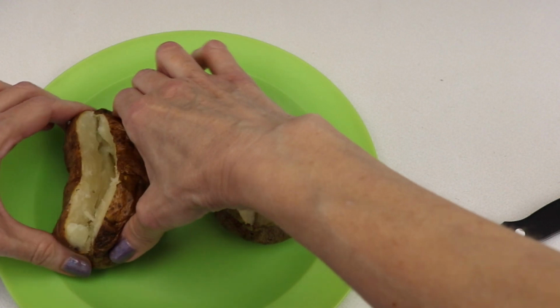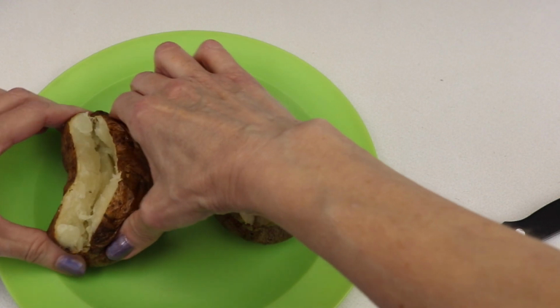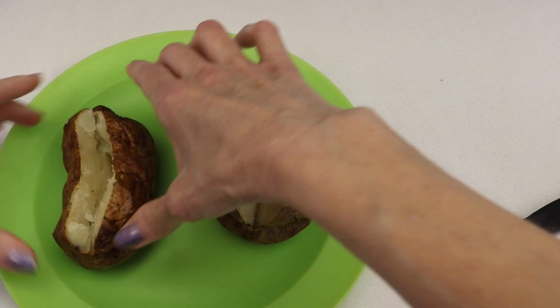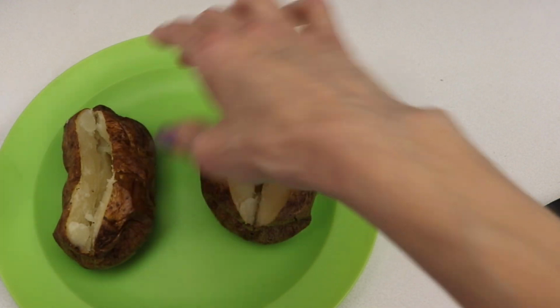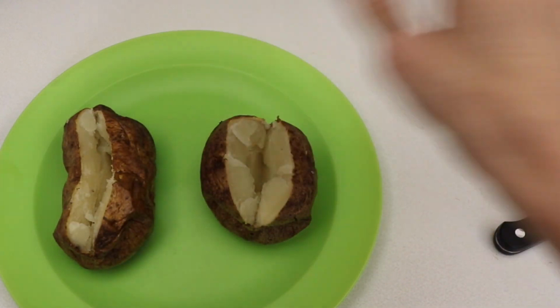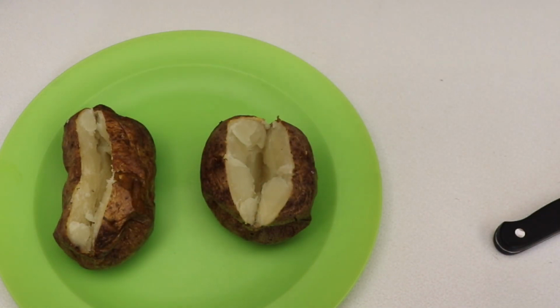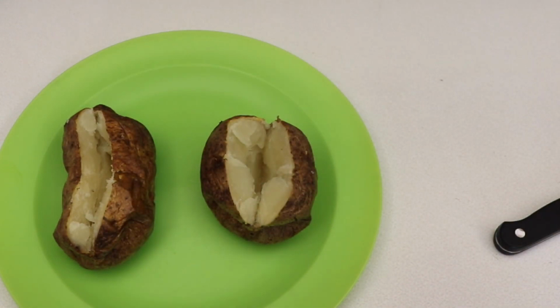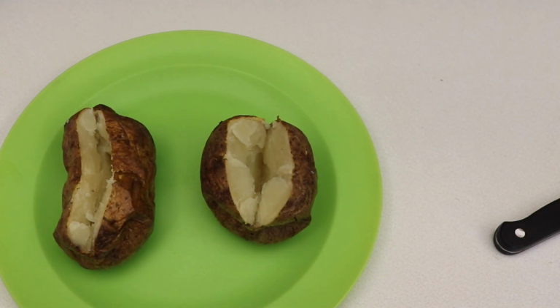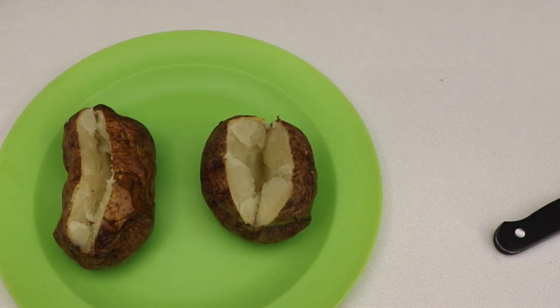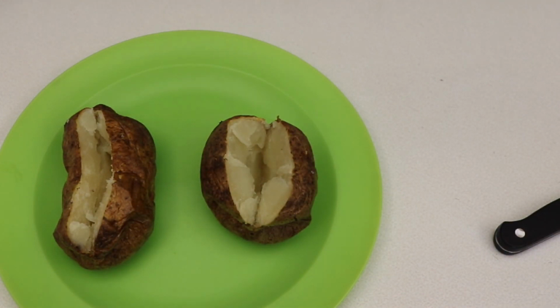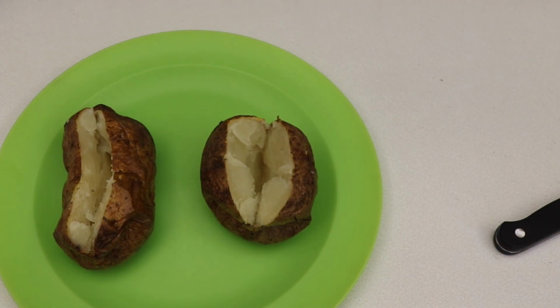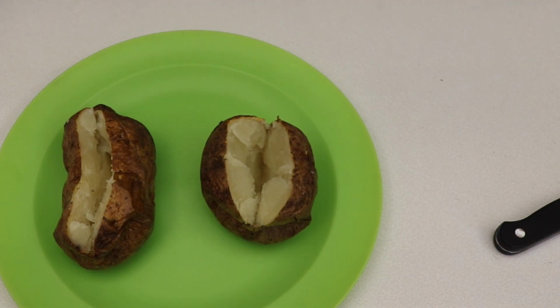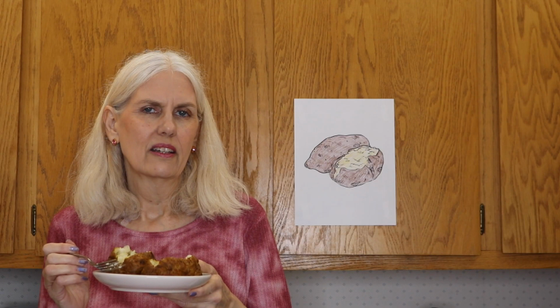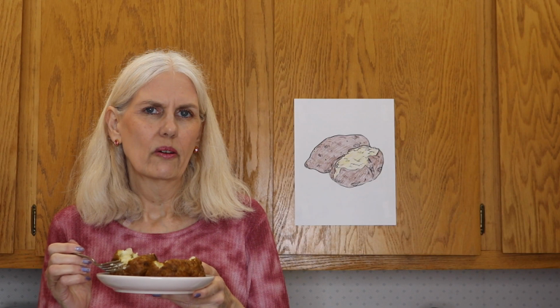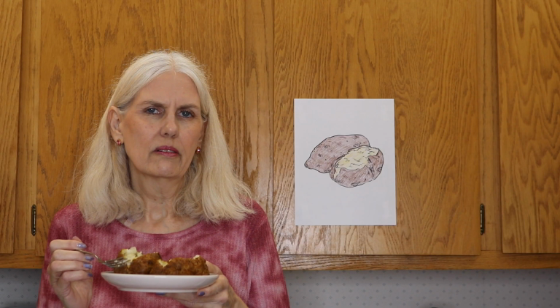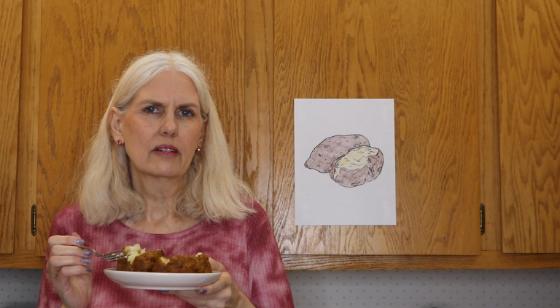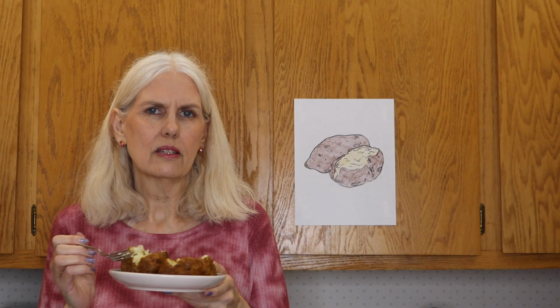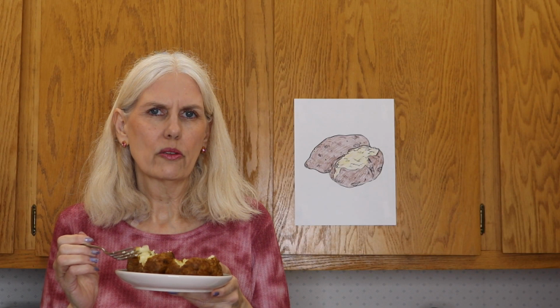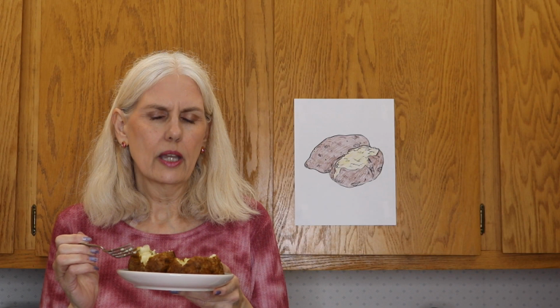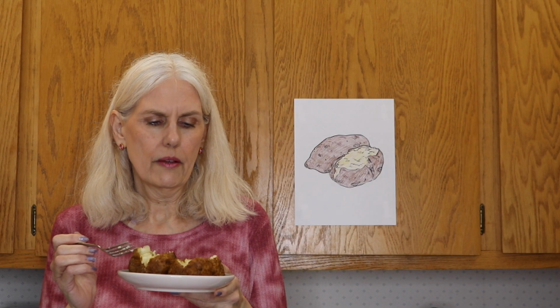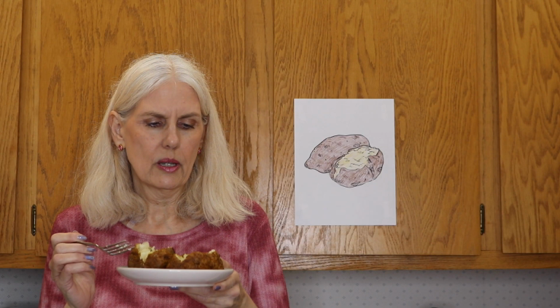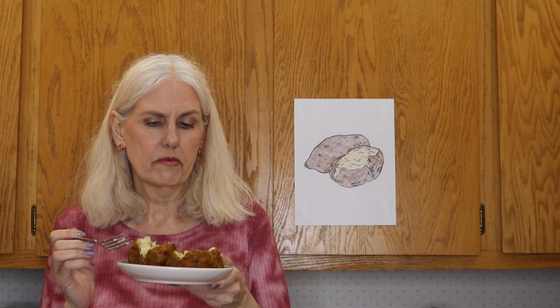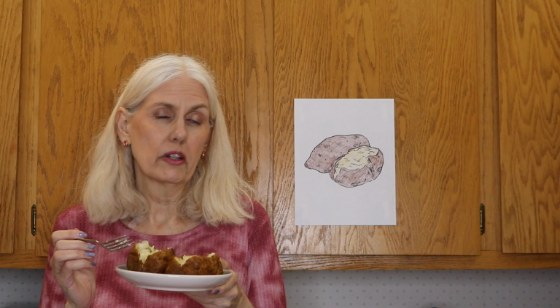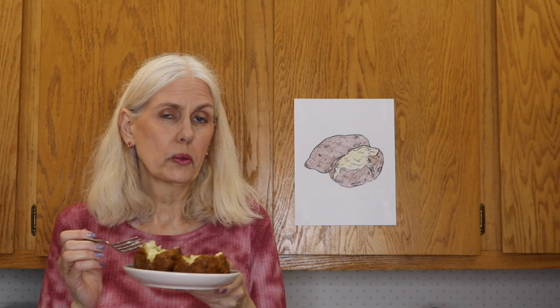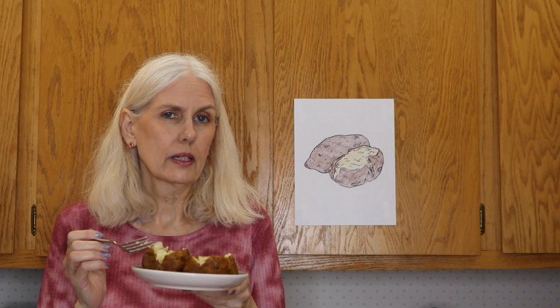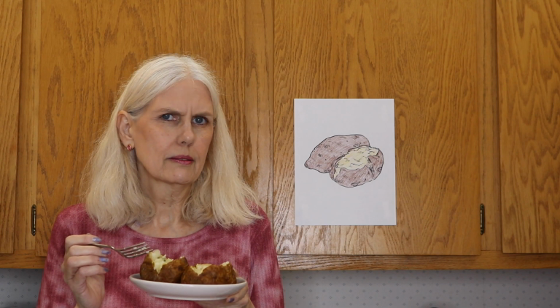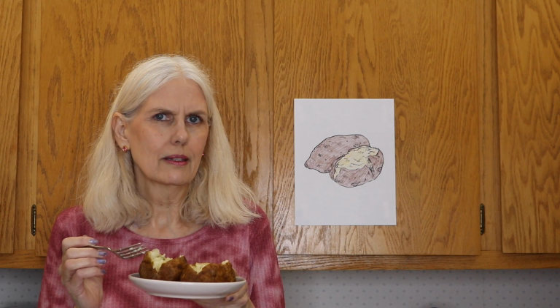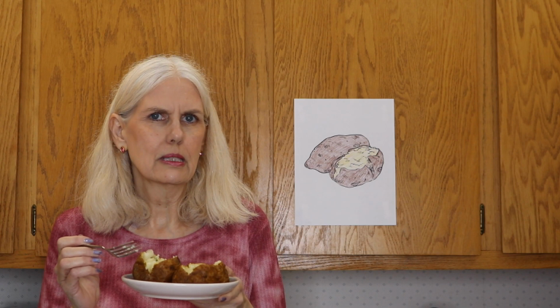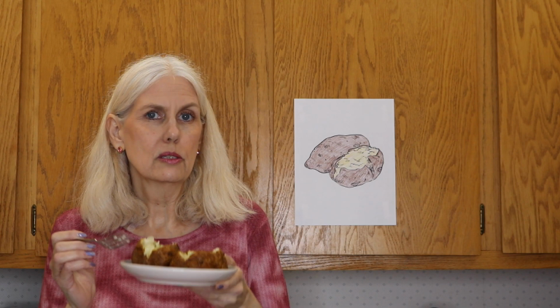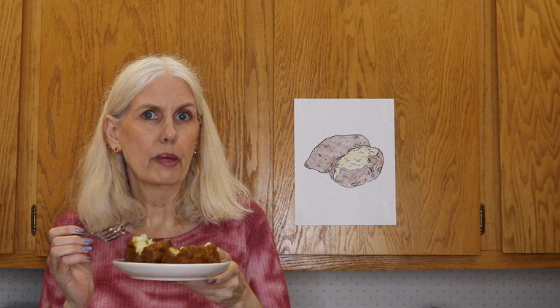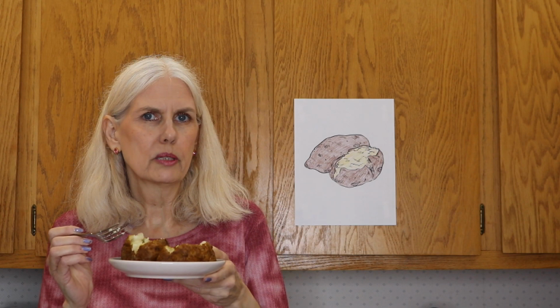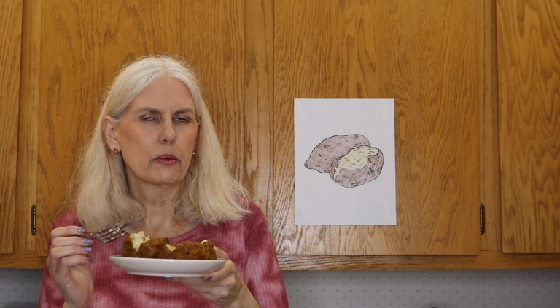Still a little hot — look at that steam! All righty, so there you have some fairly quick, nice, easy baked potatoes.